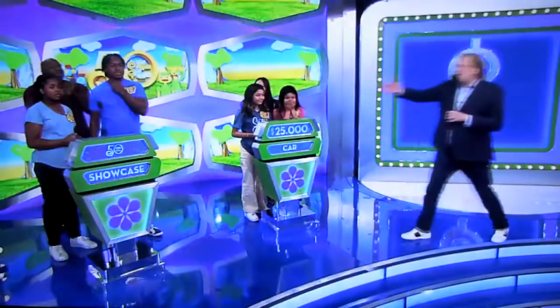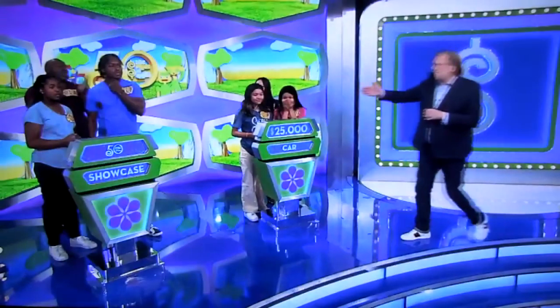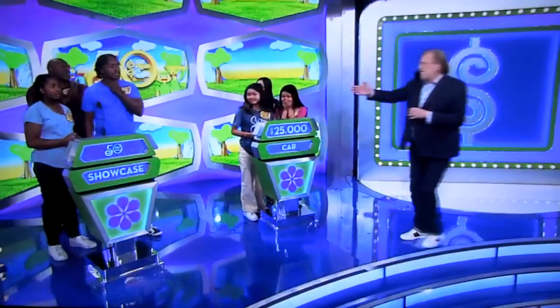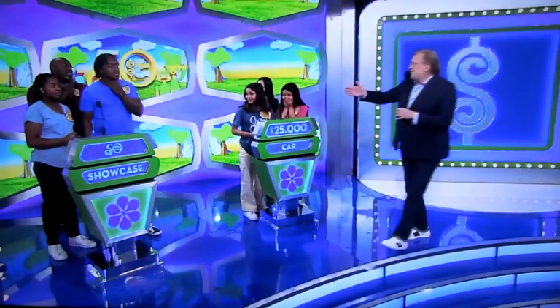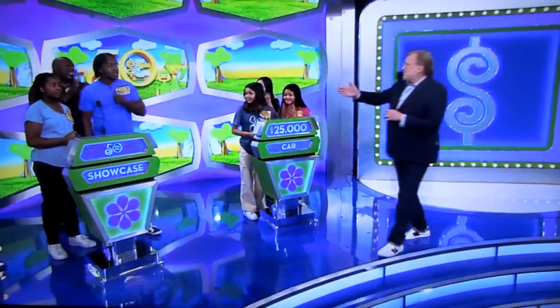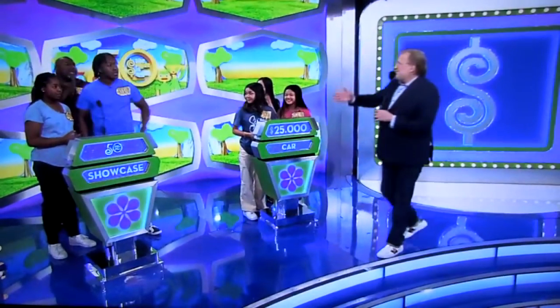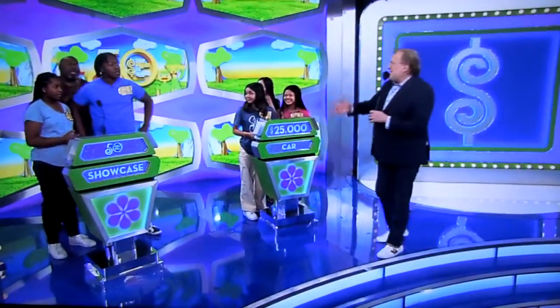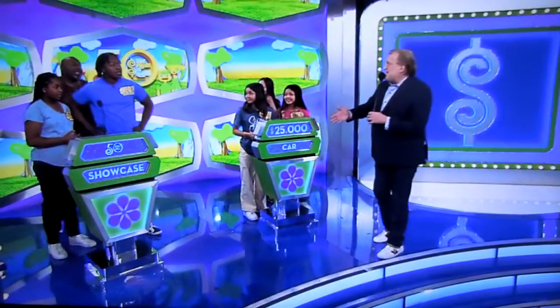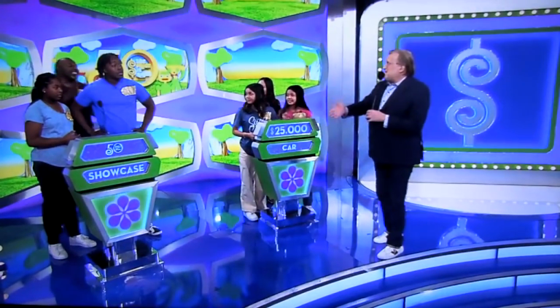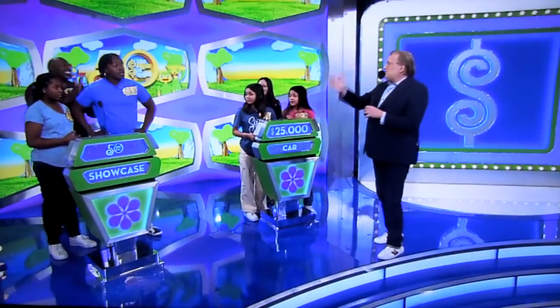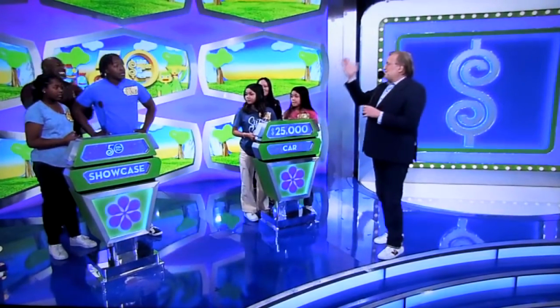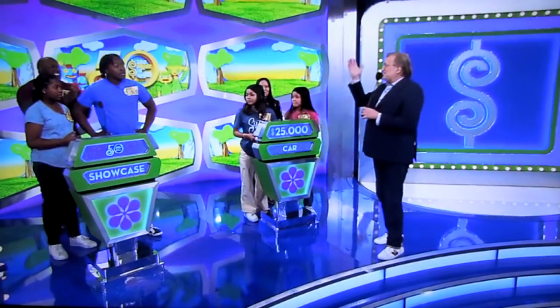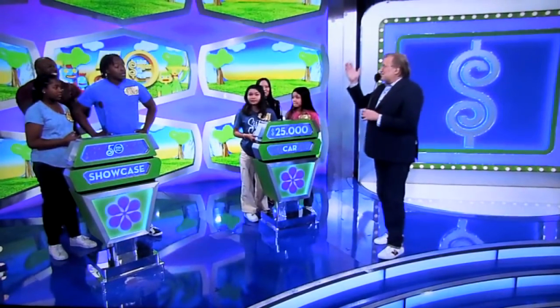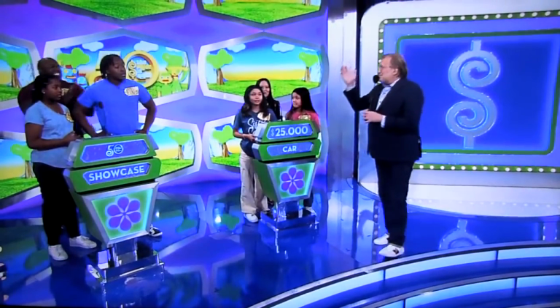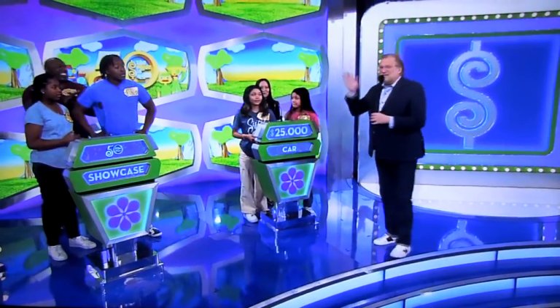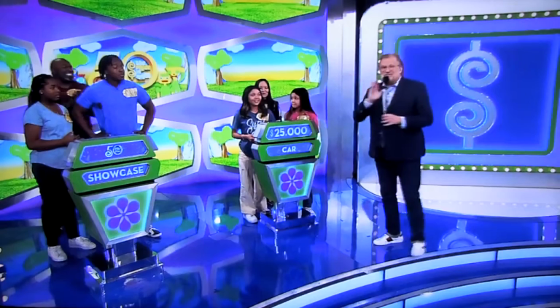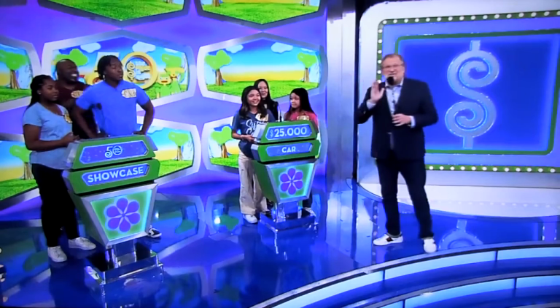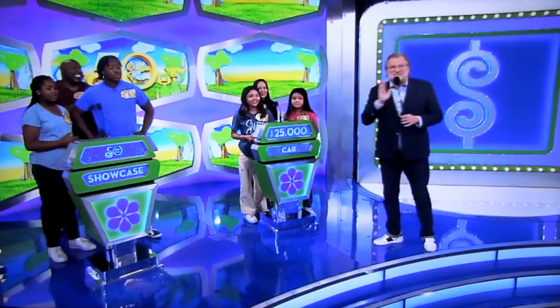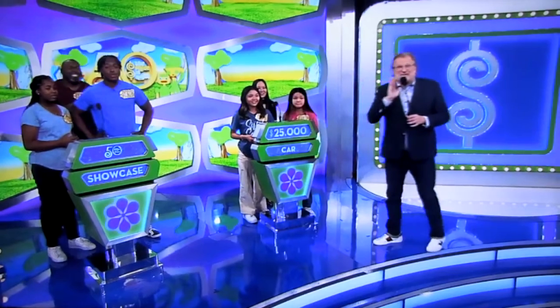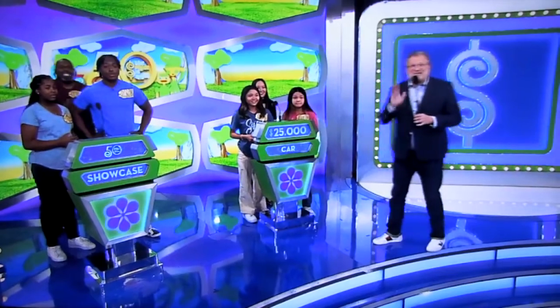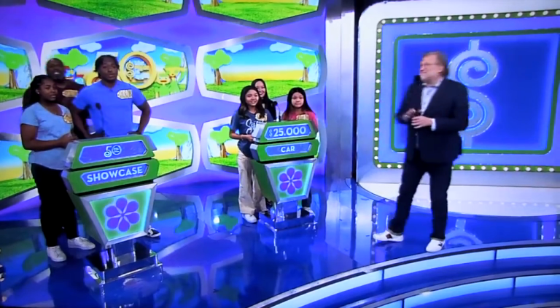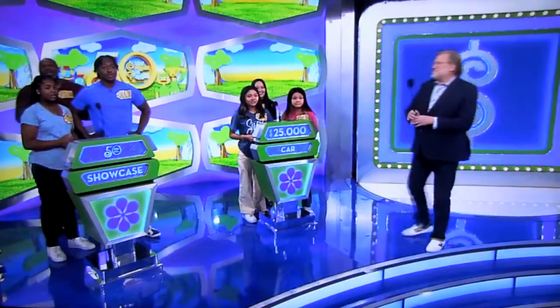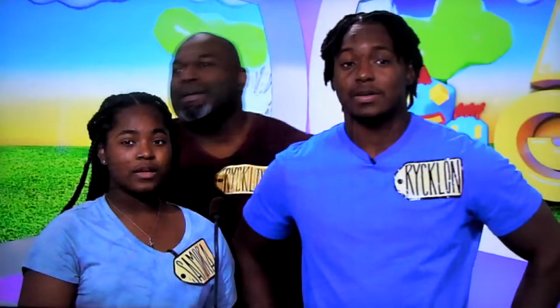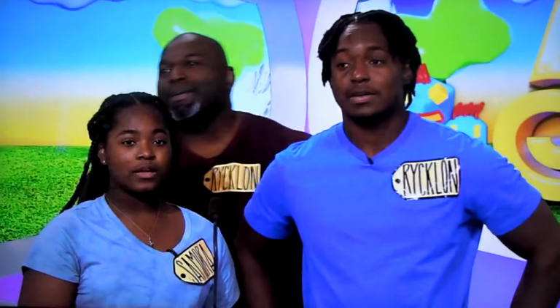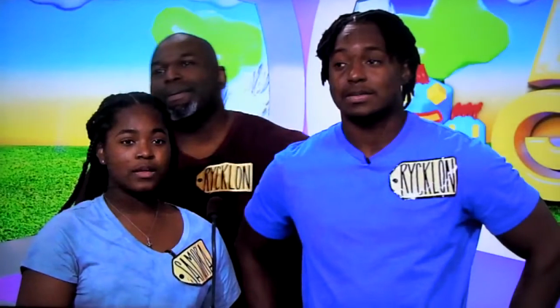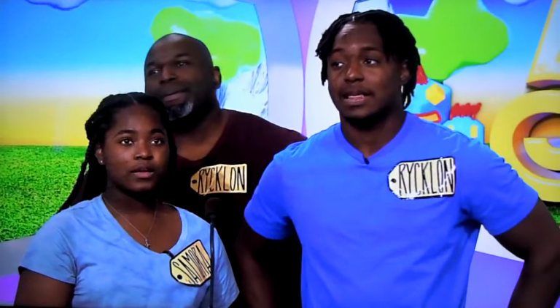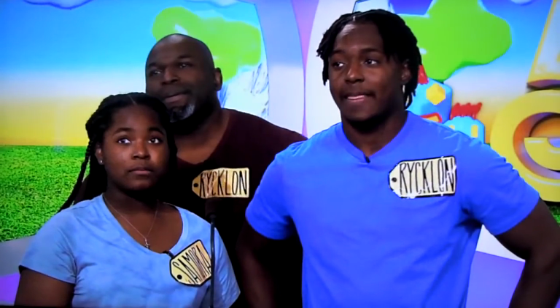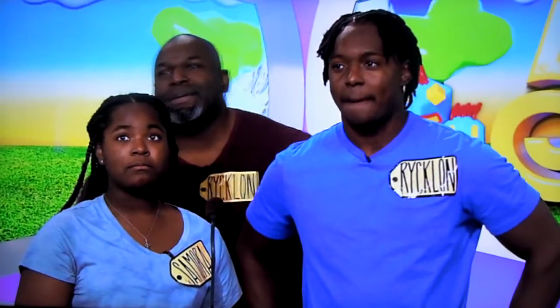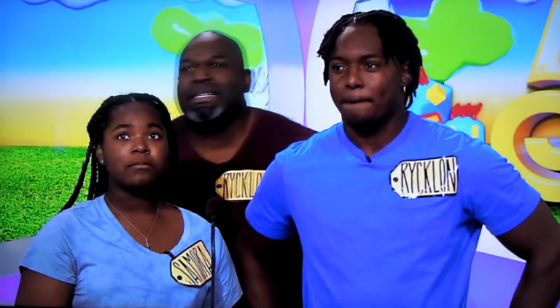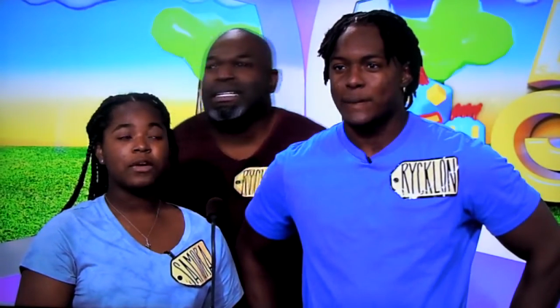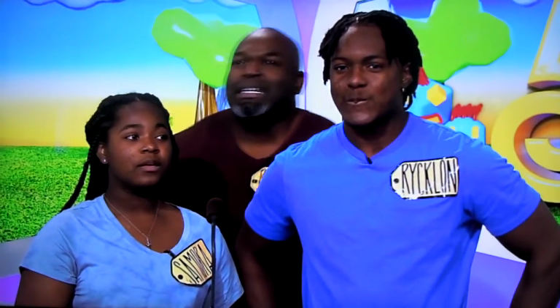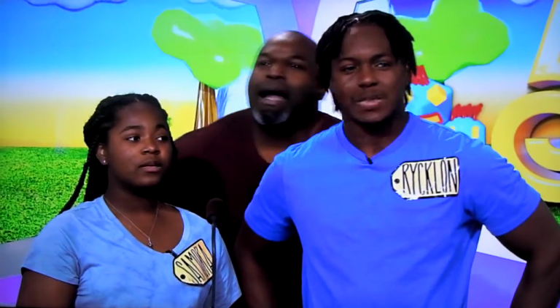Okay, you guys ready? Yeah, I don't know what's in the second showcase. George, let's find out. I know! Alright, here we go!